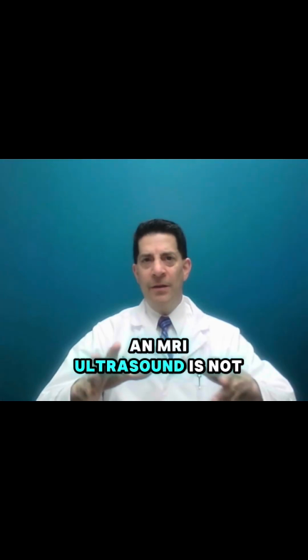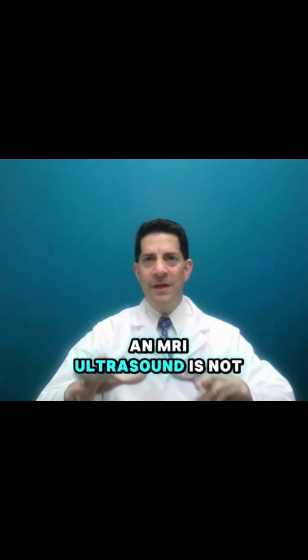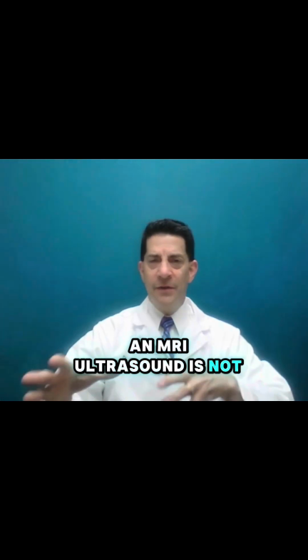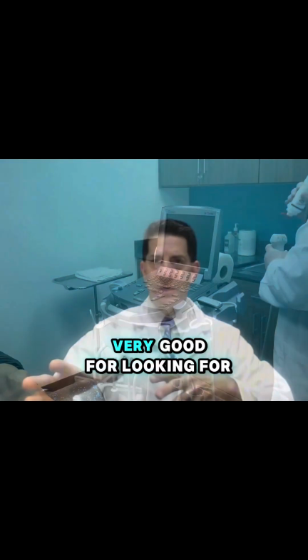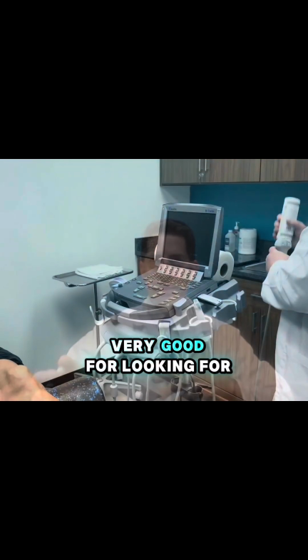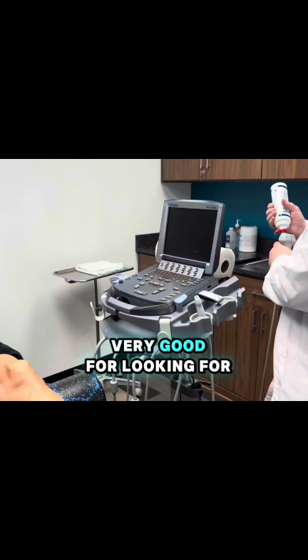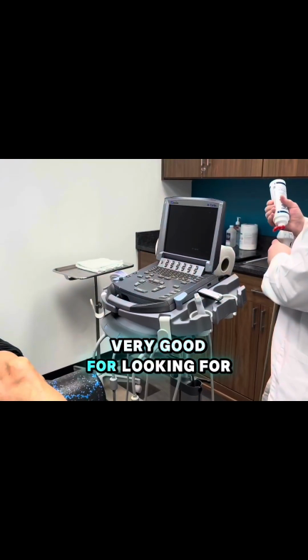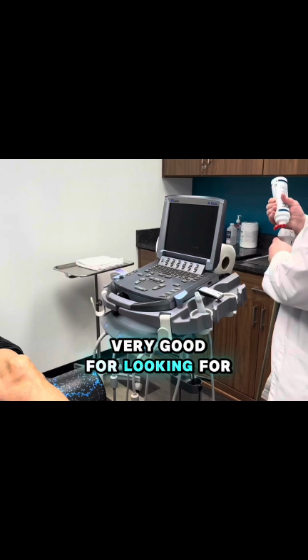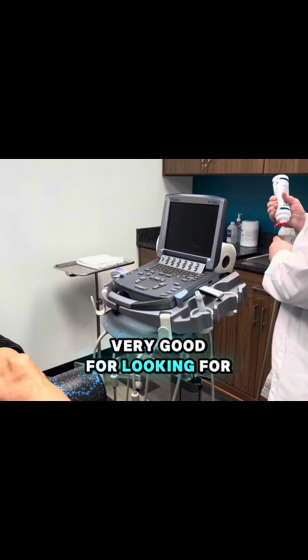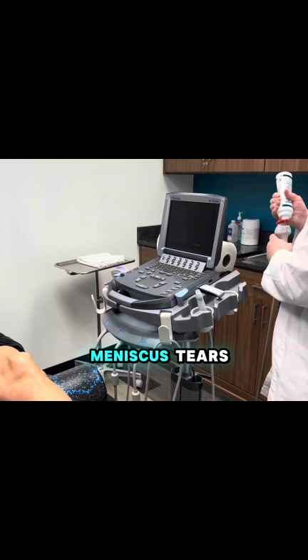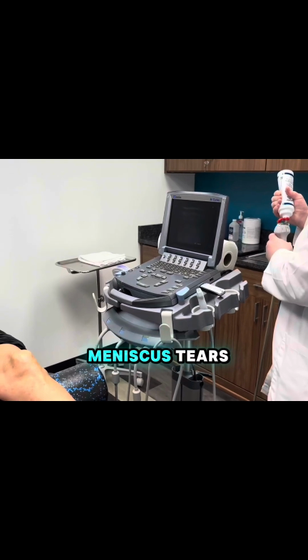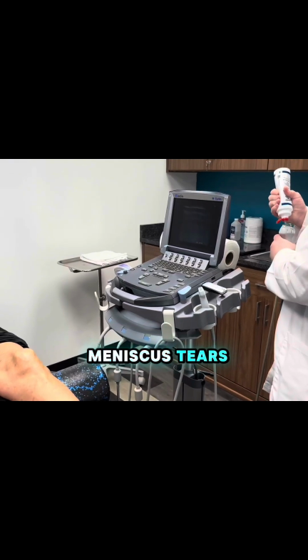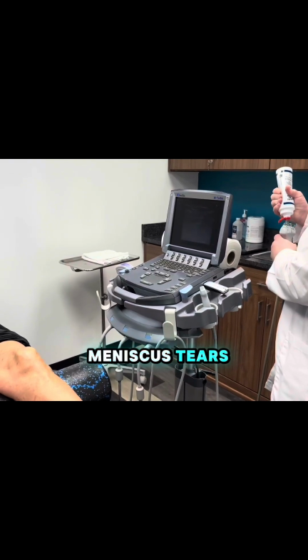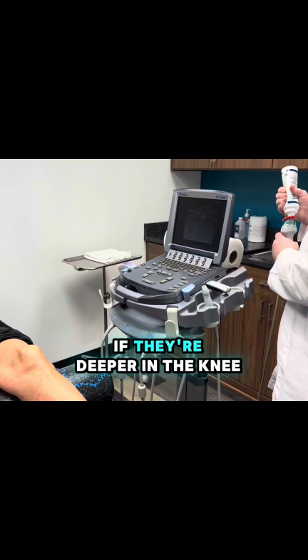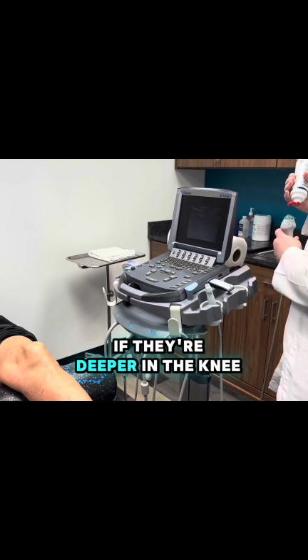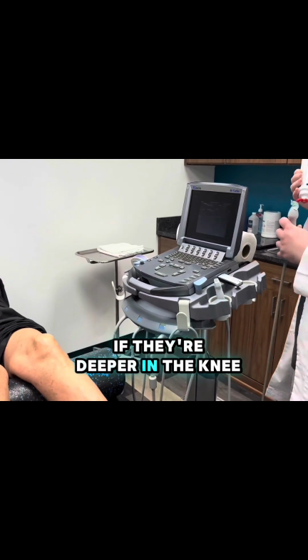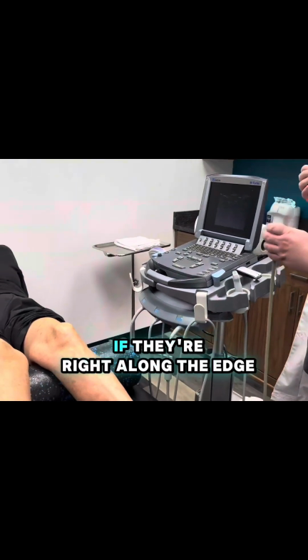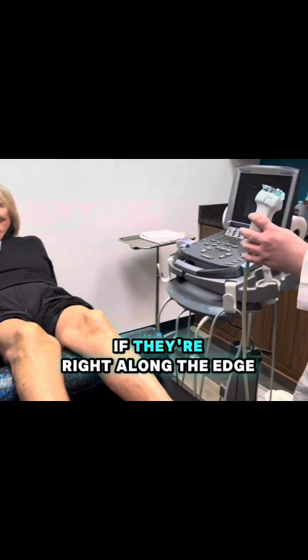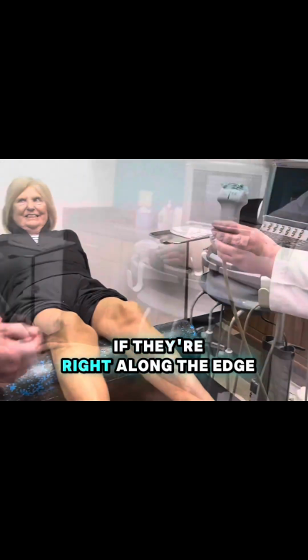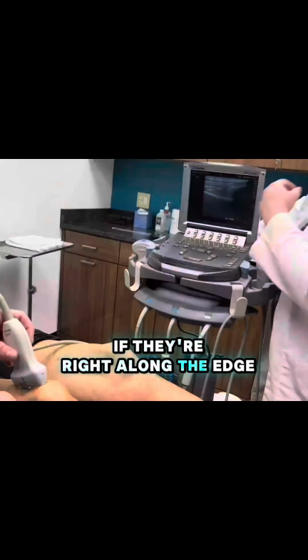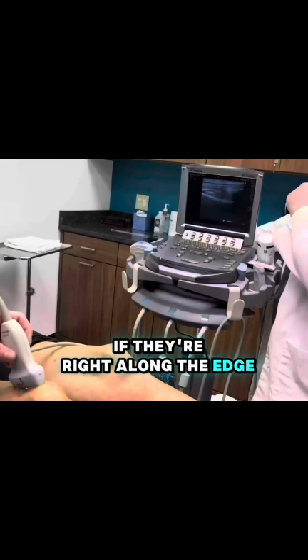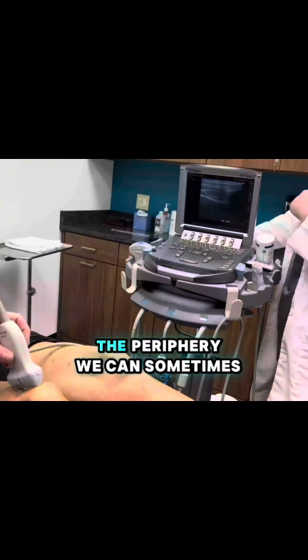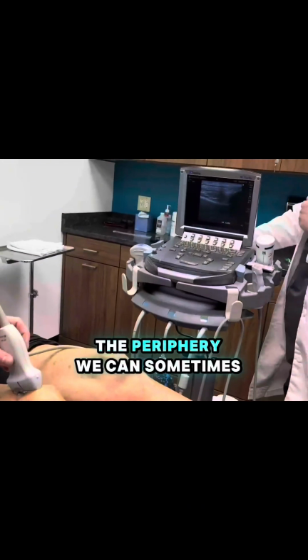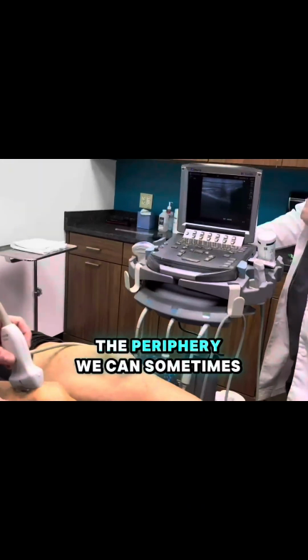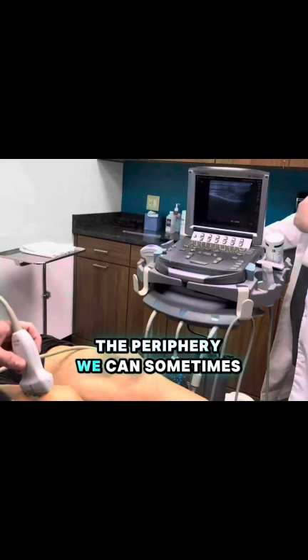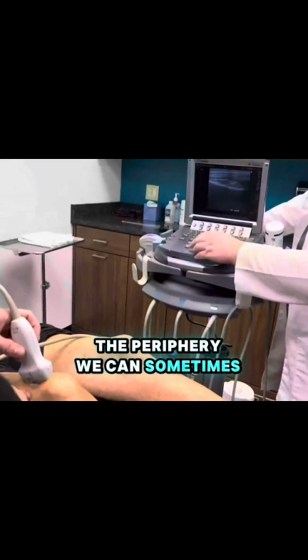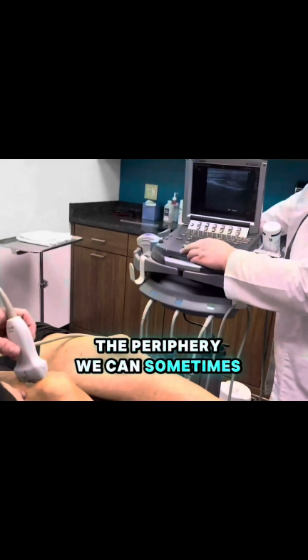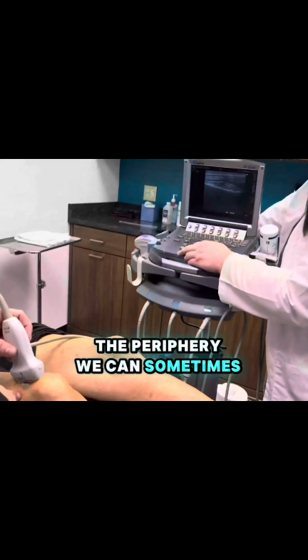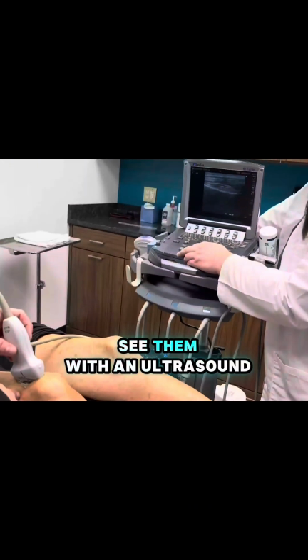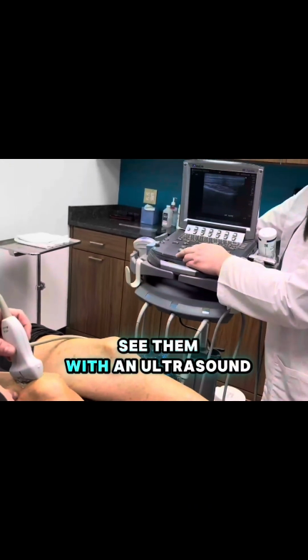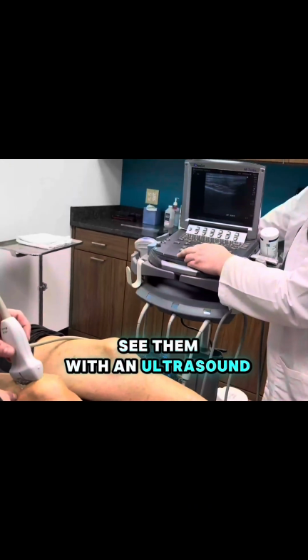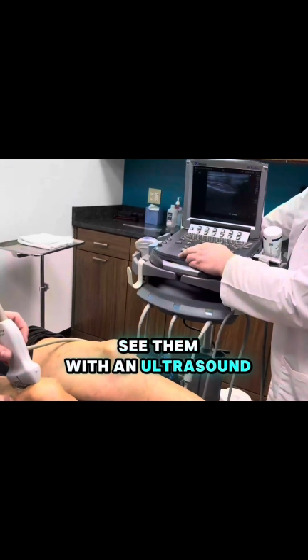Ultrasound is not very good for looking for meniscus tears if they're deeper in the knee. If they're right along the edge — the periphery — we can sometimes see them with an ultrasound.